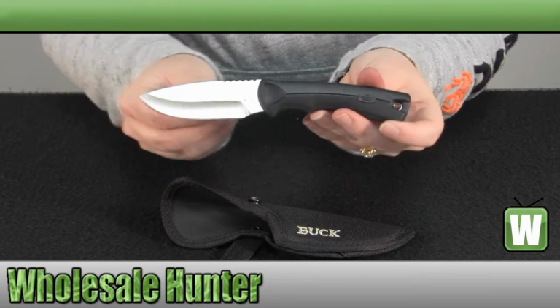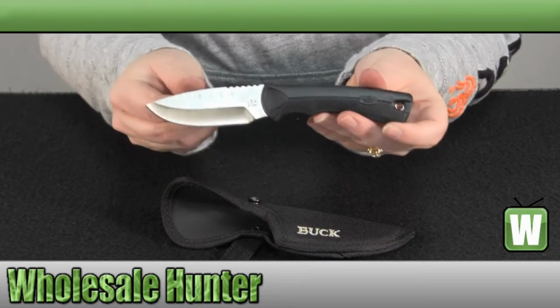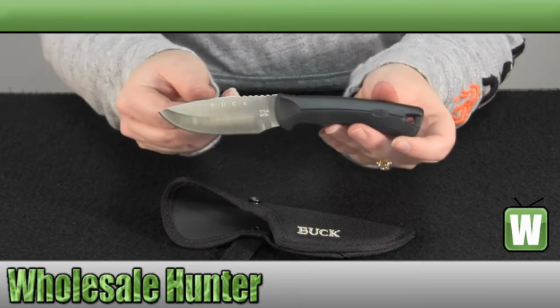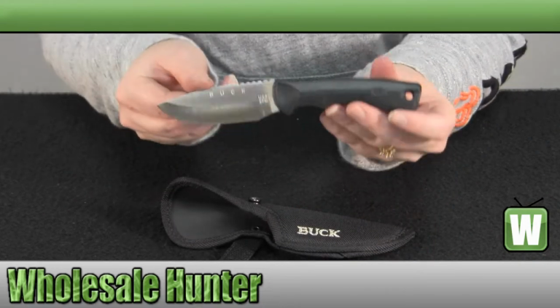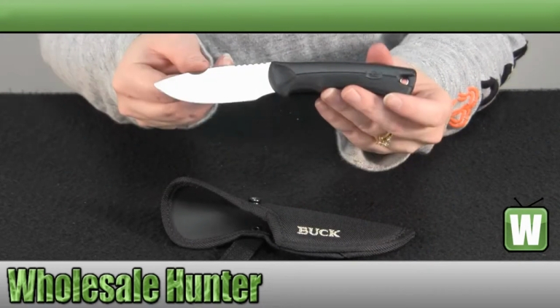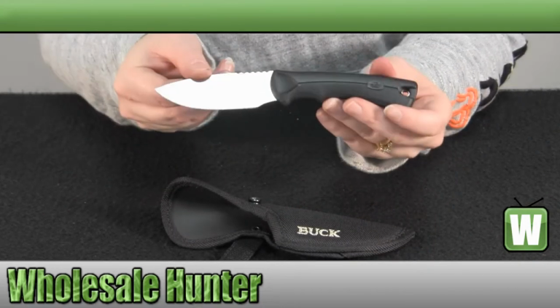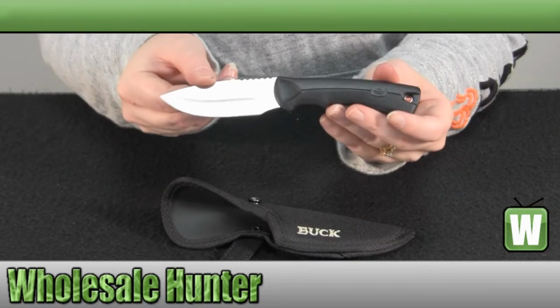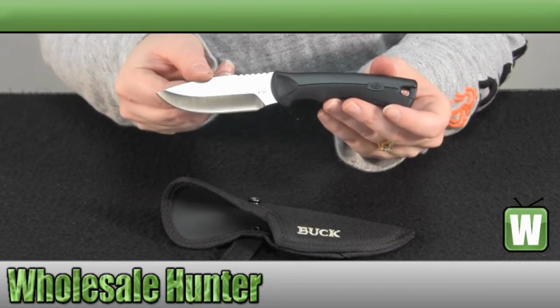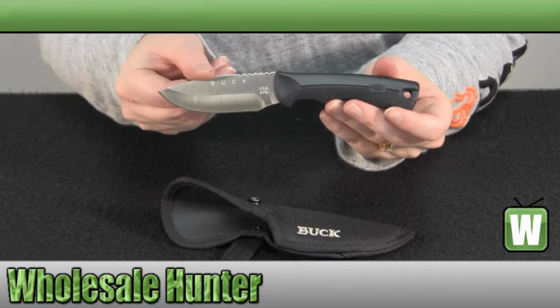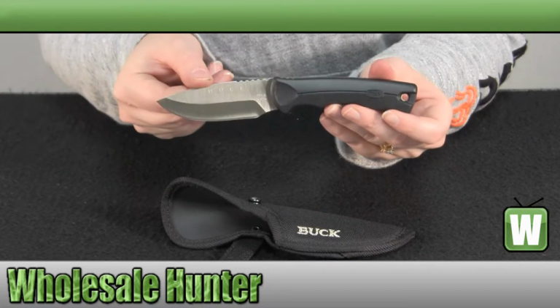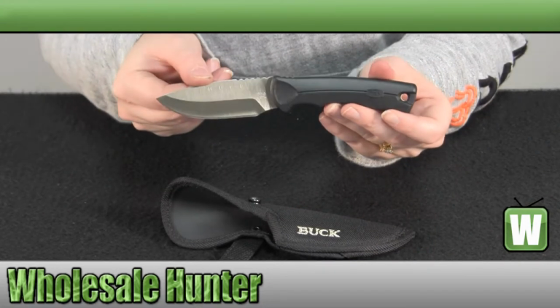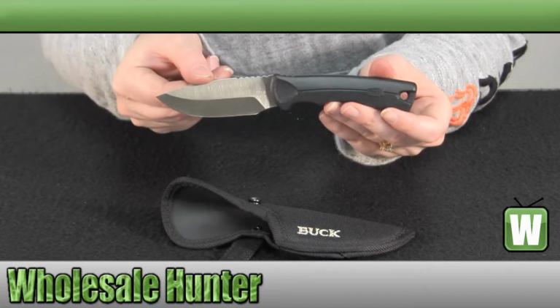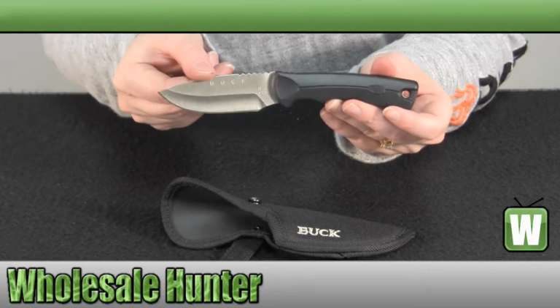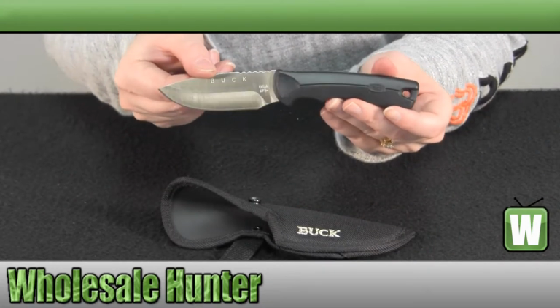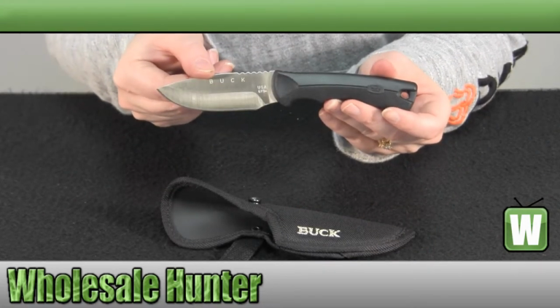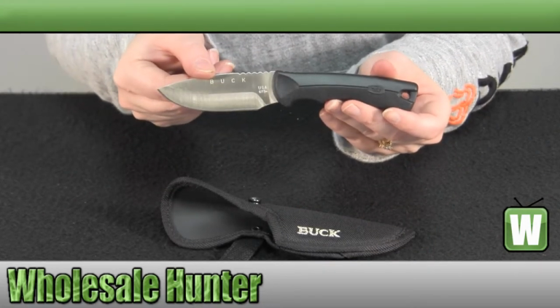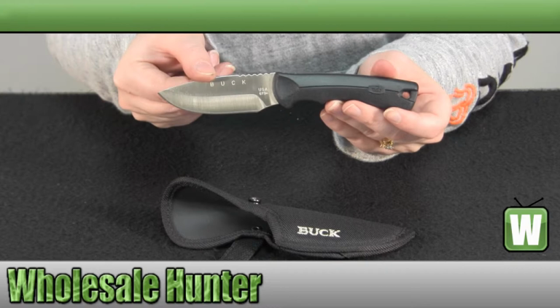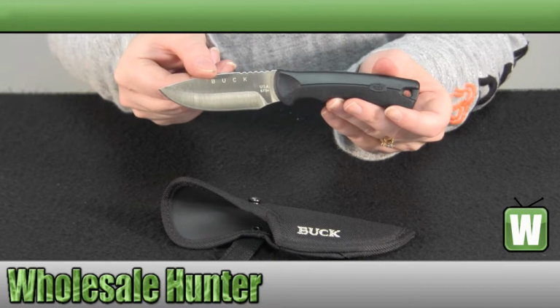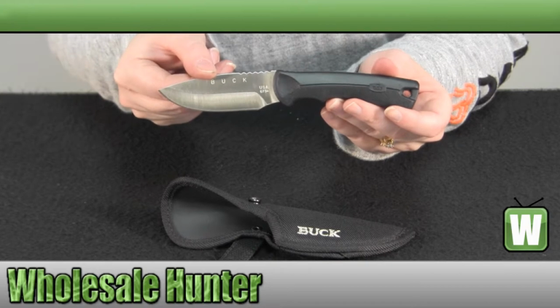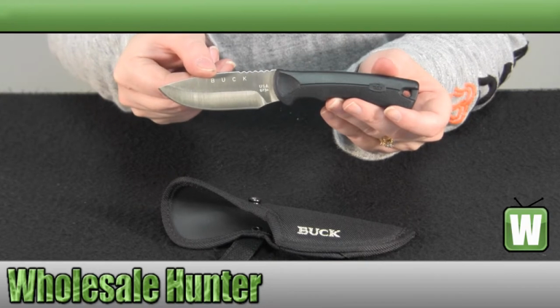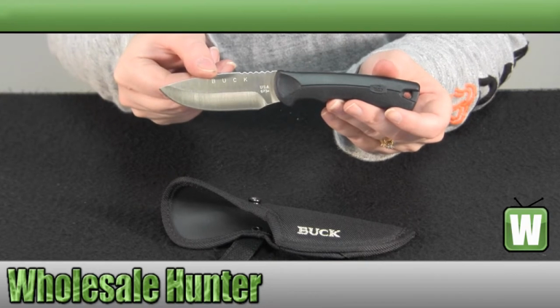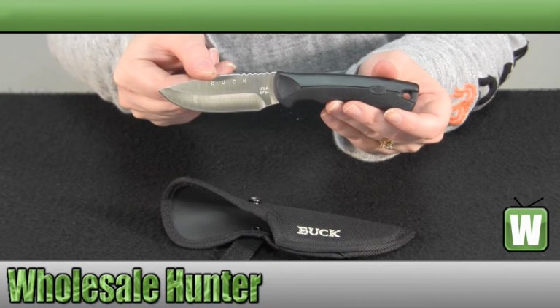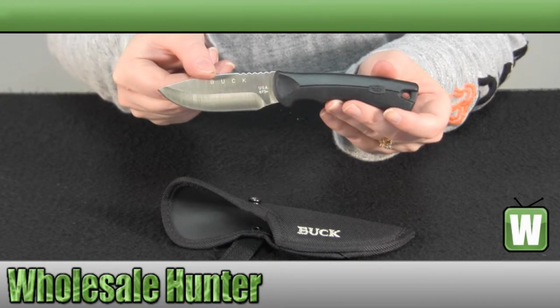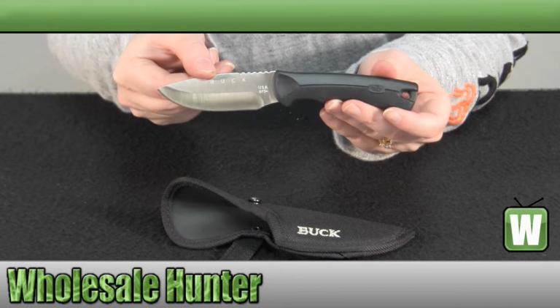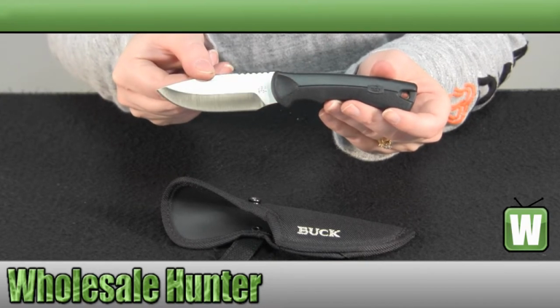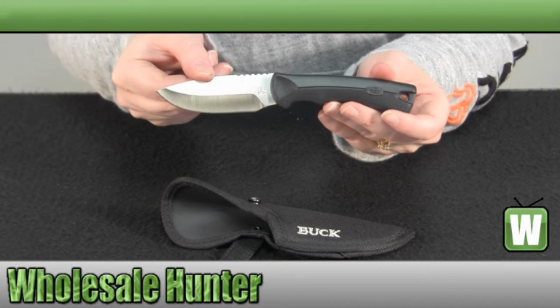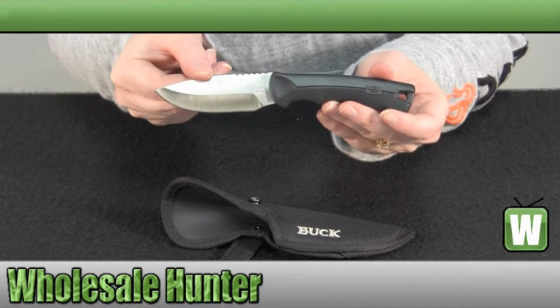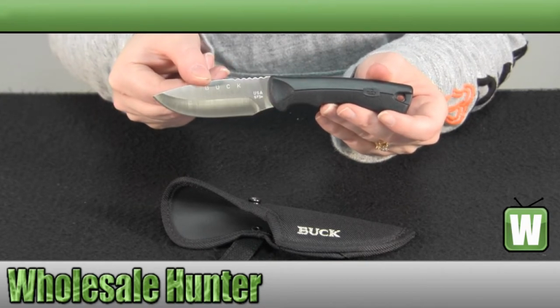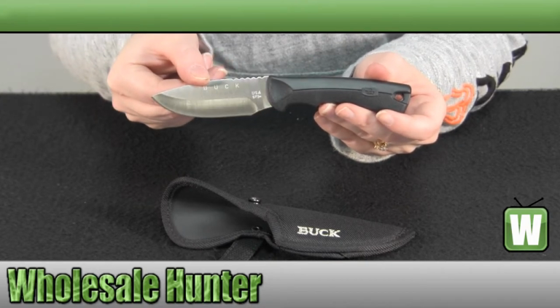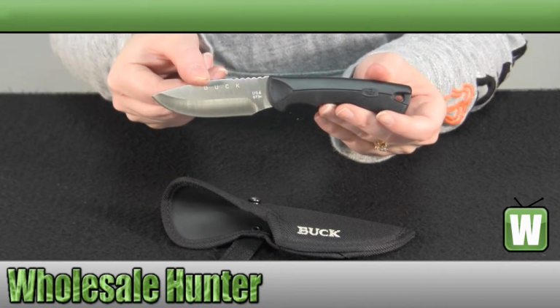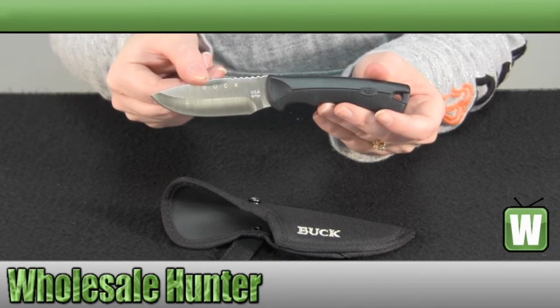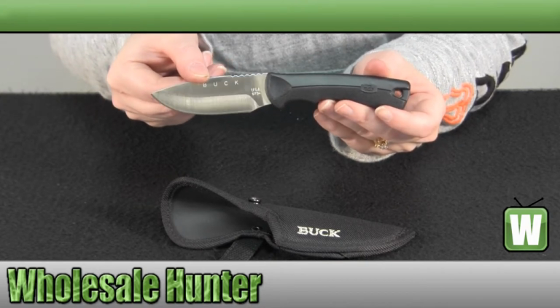Again, it features a 3 1/4 inch satin finish 420HC stainless steel blade.